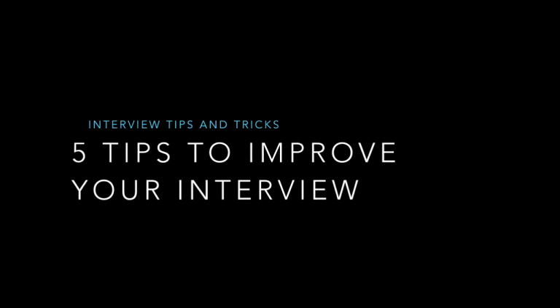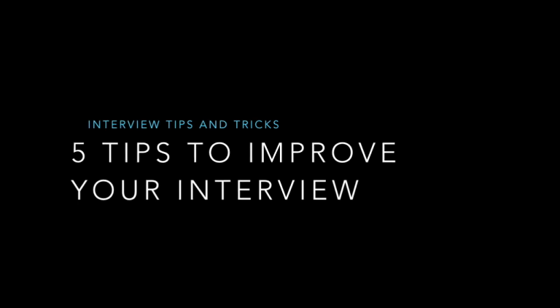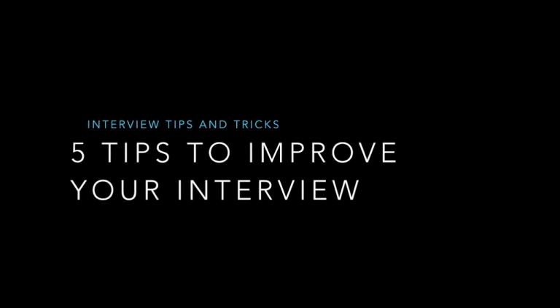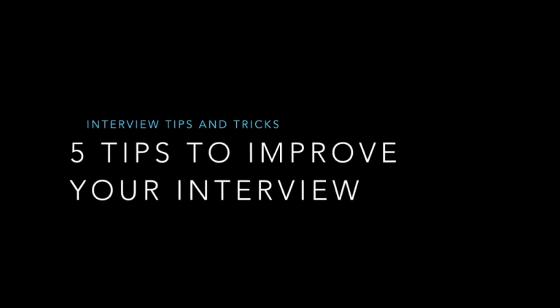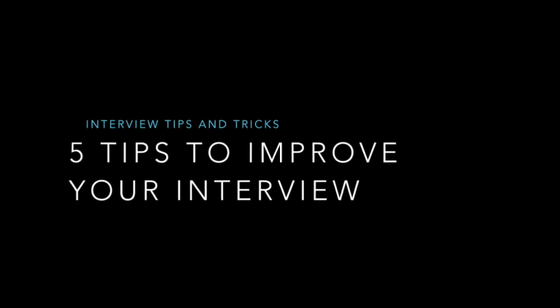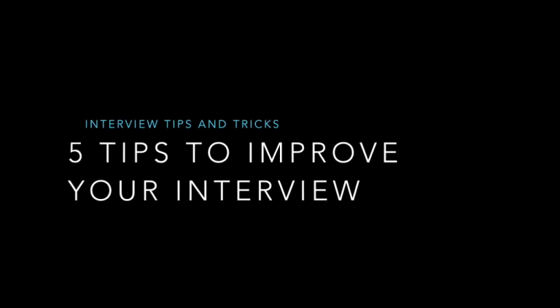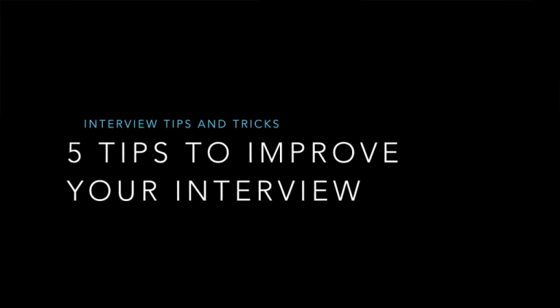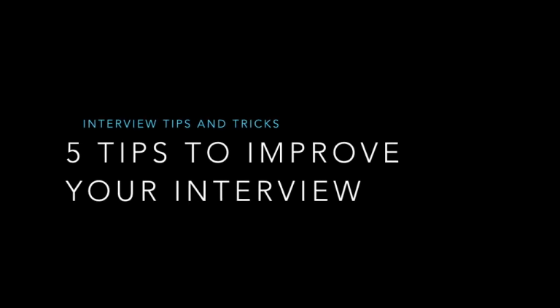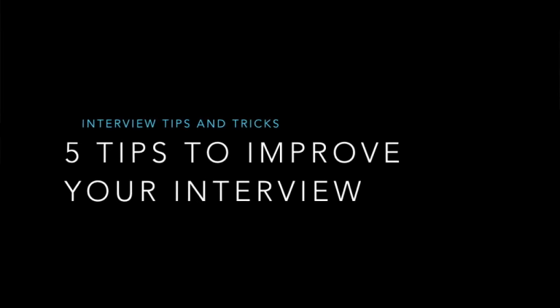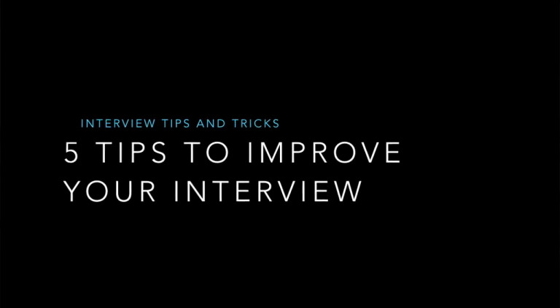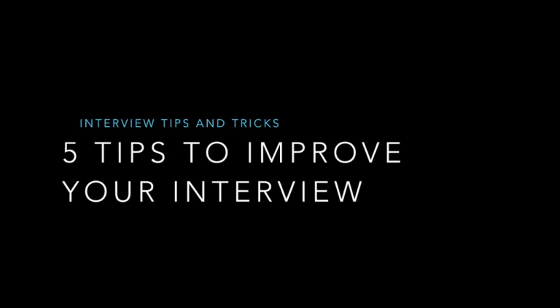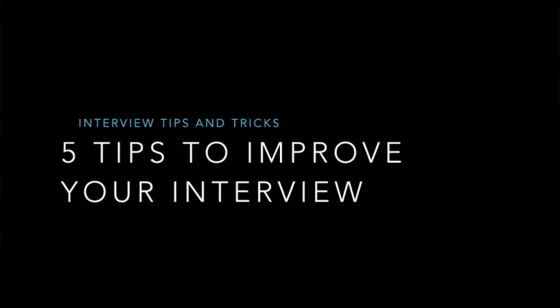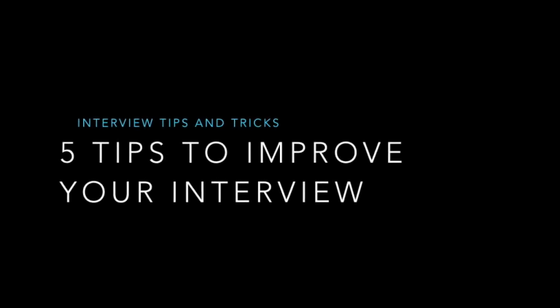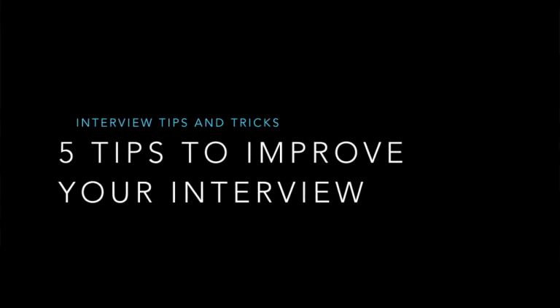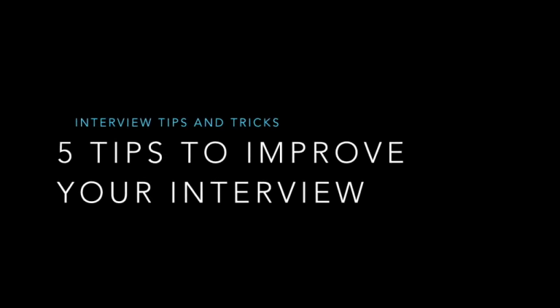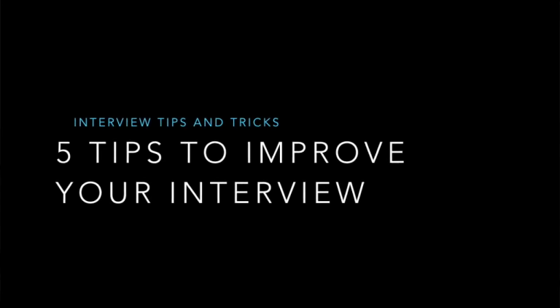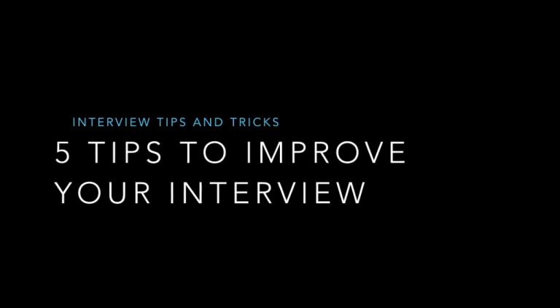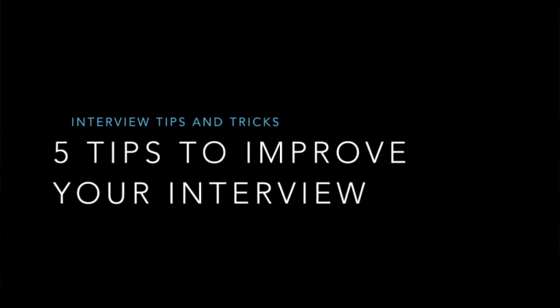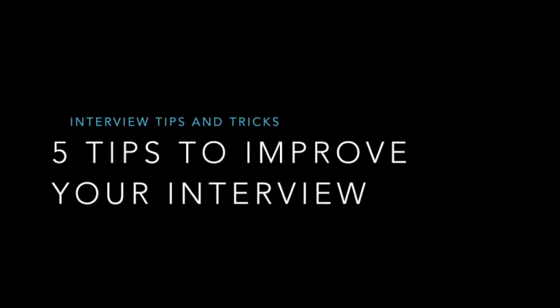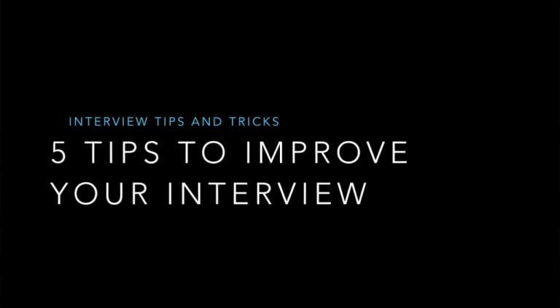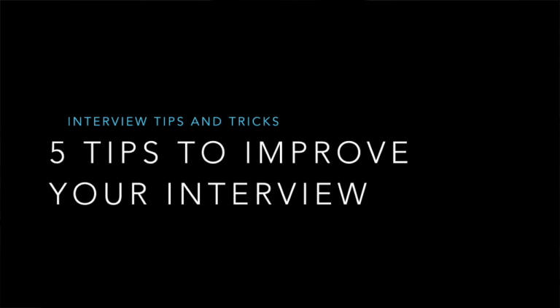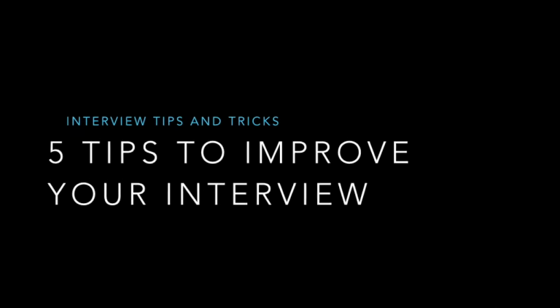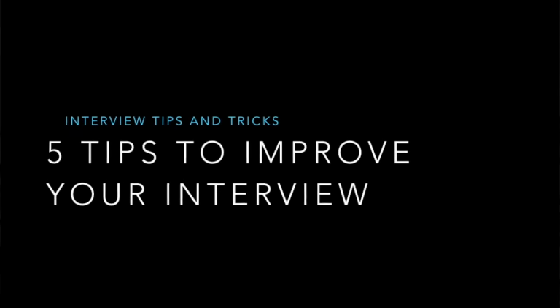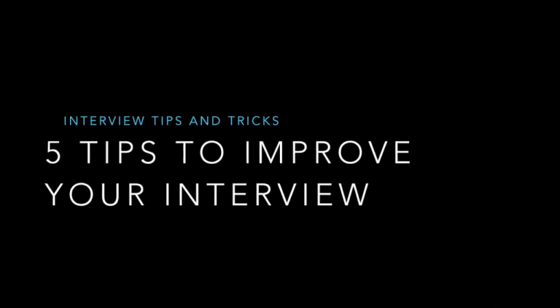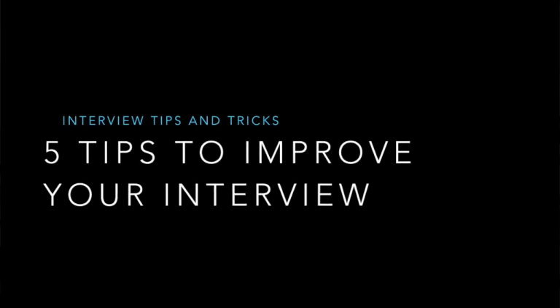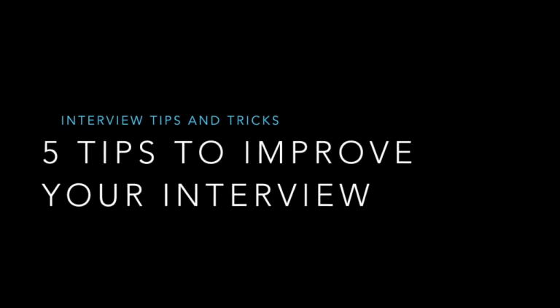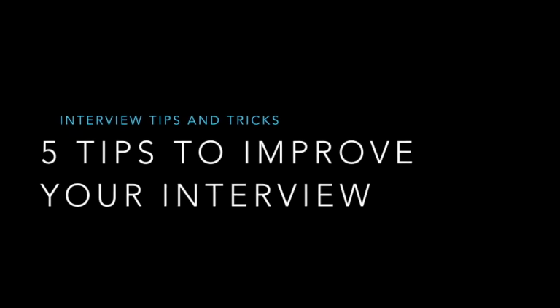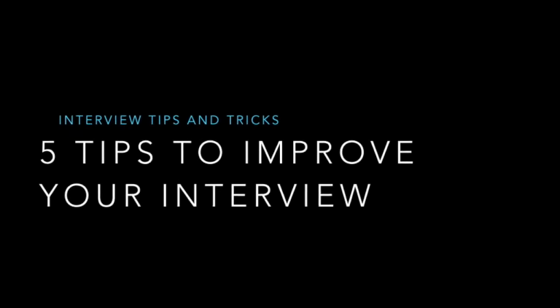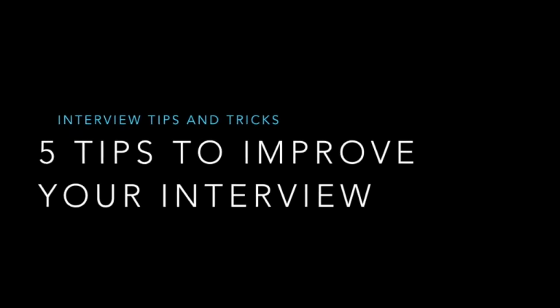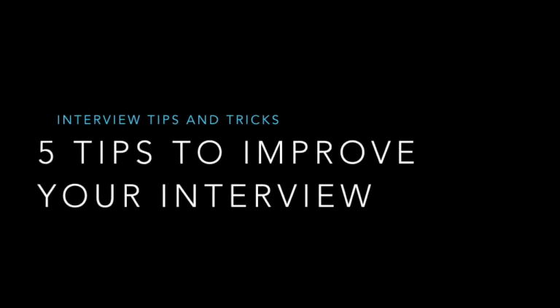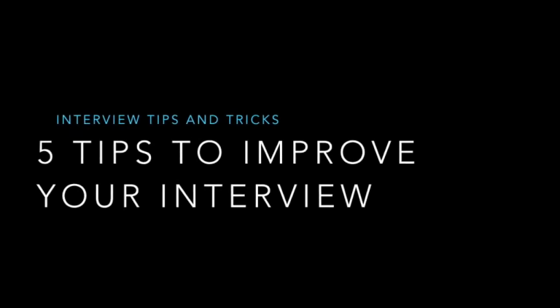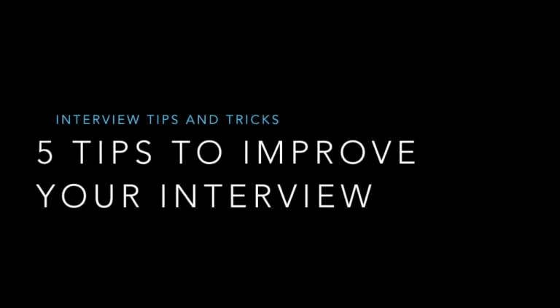Welcome to Coach Estrada's PE channel. We've got five tips to improve your interview.